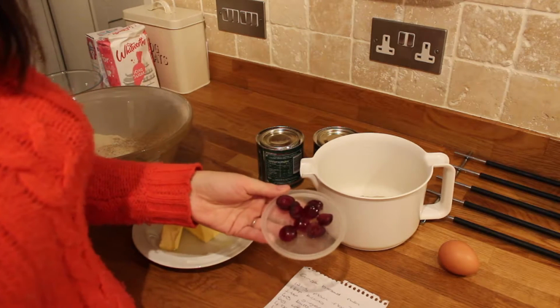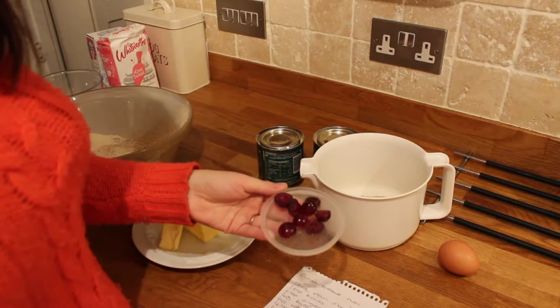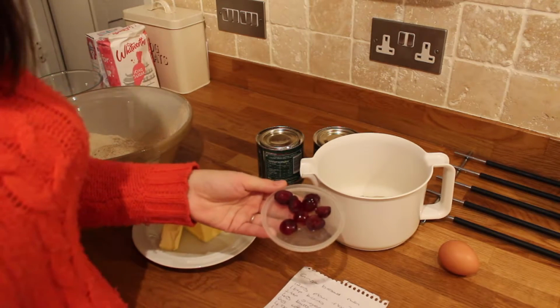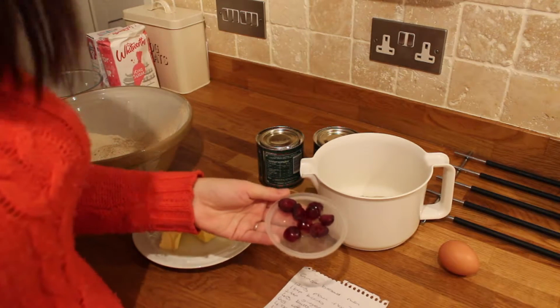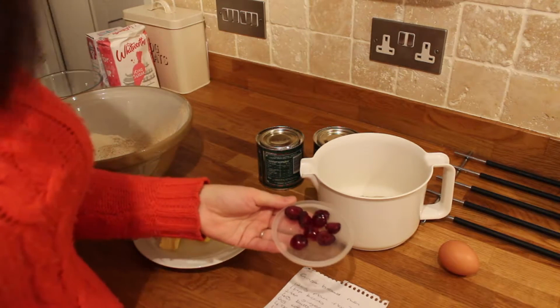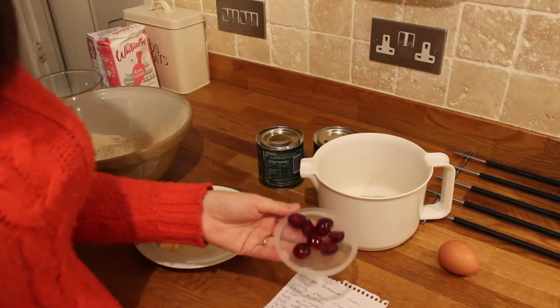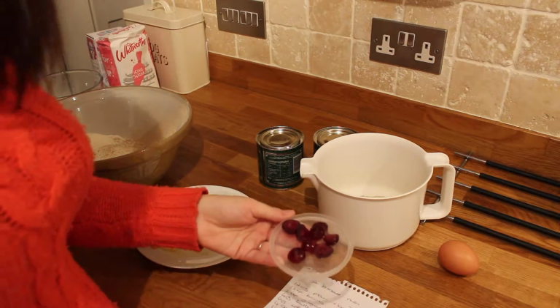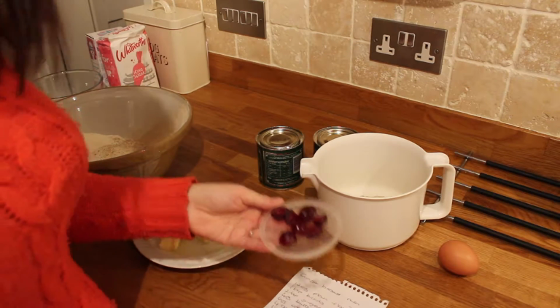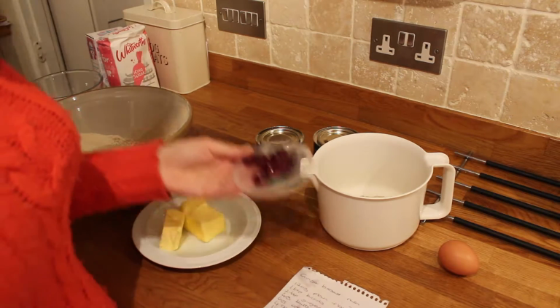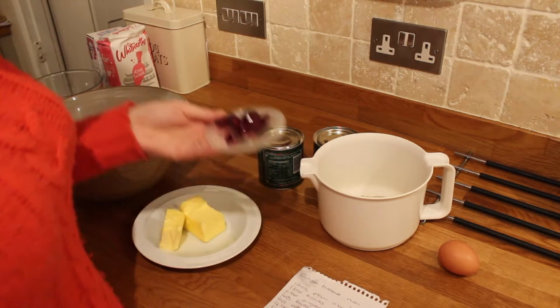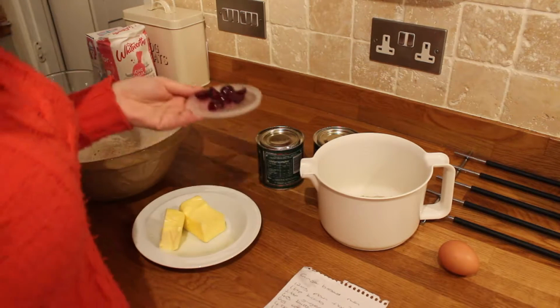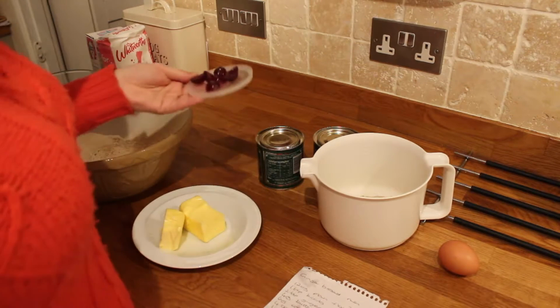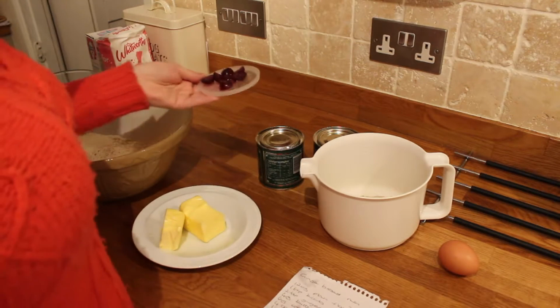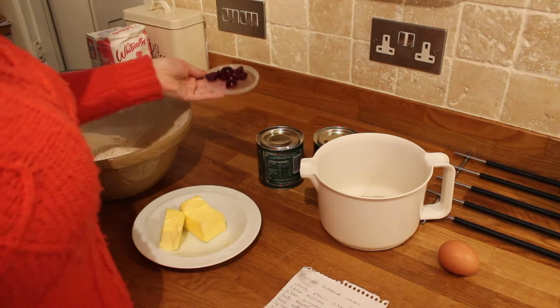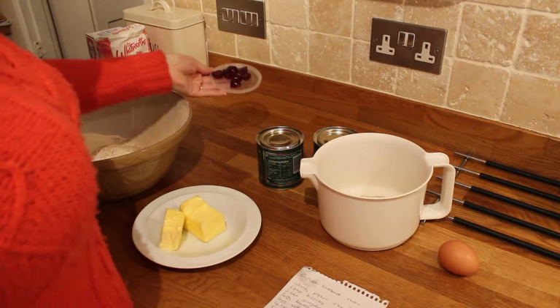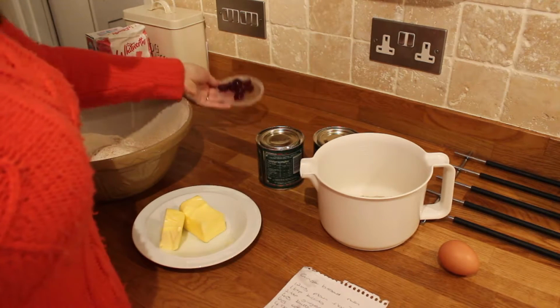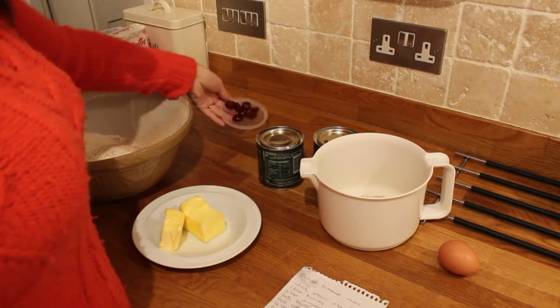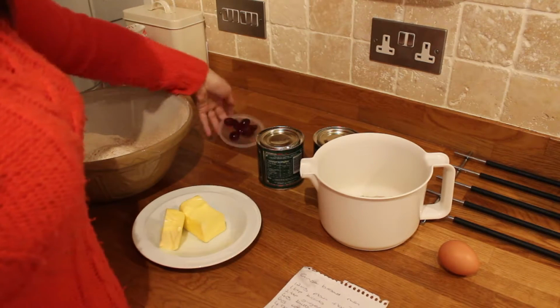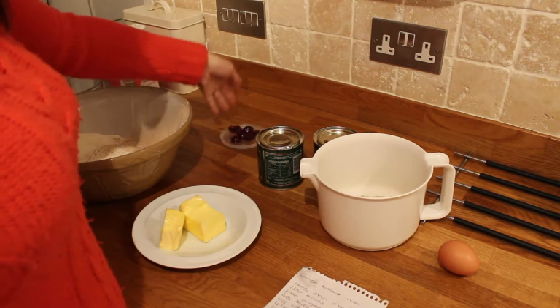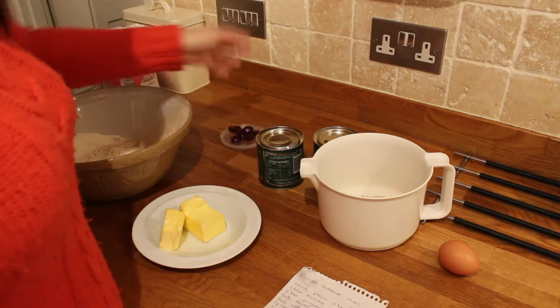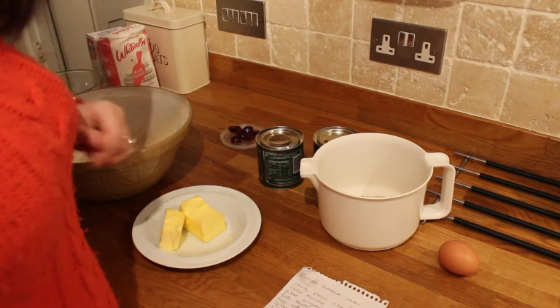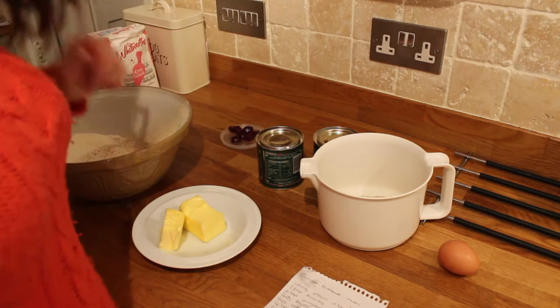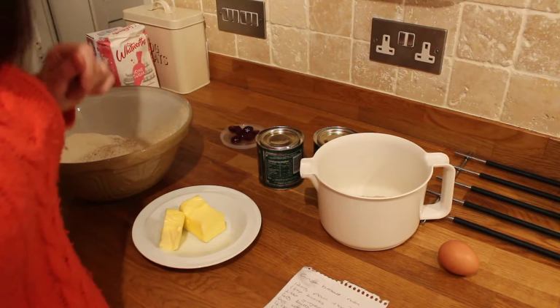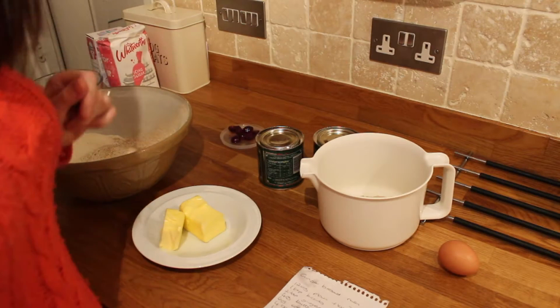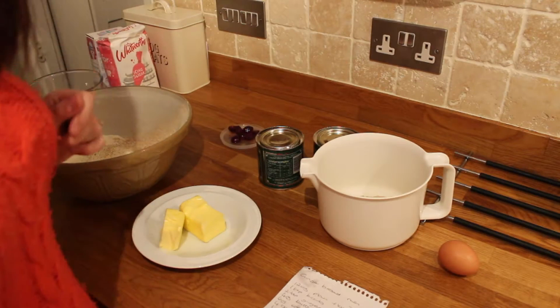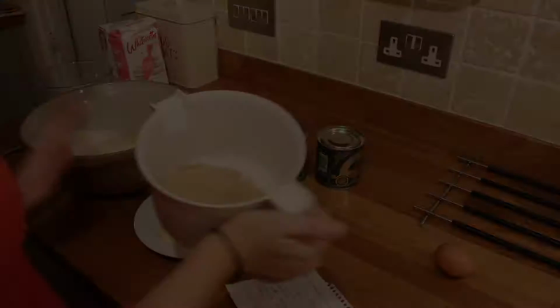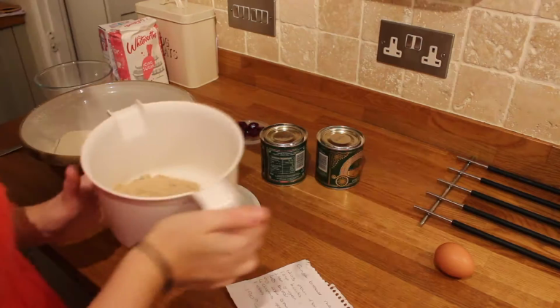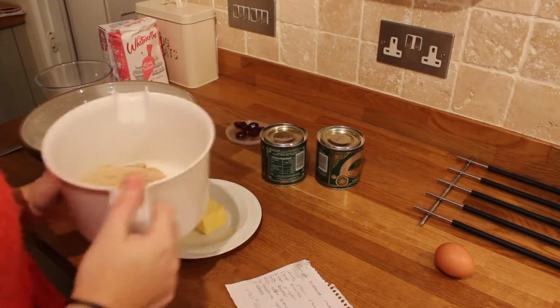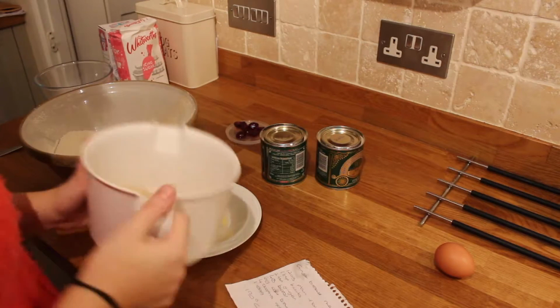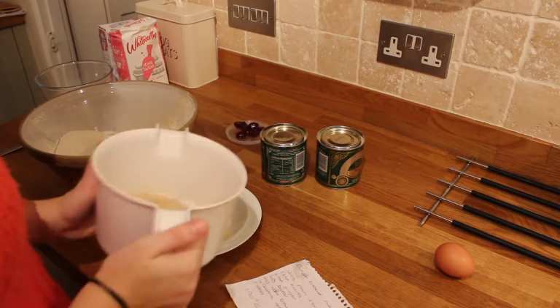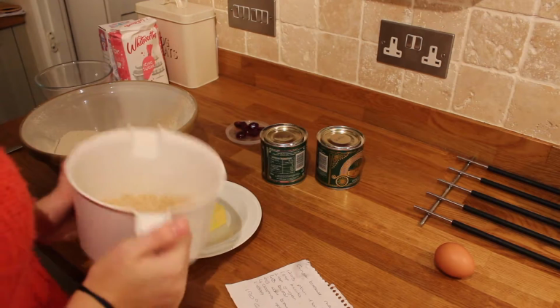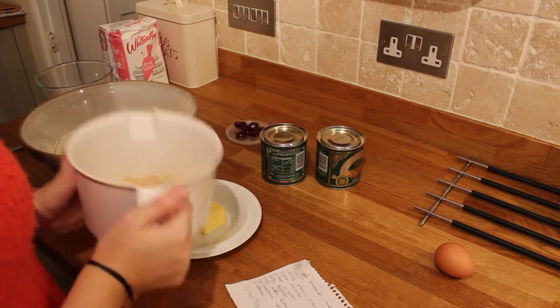The last ingredients for the reindeers are some cherries — maybe a little bit more than shown — and some icing sugar to draw the face.